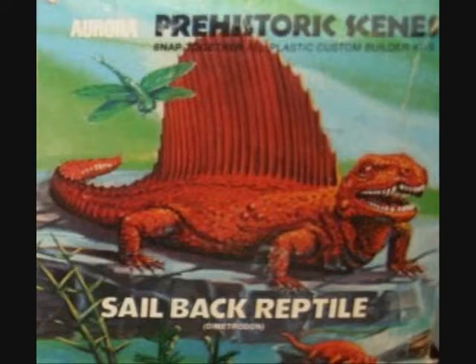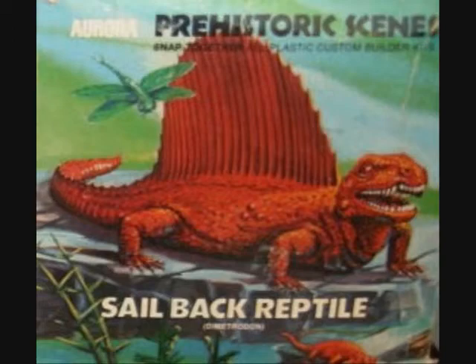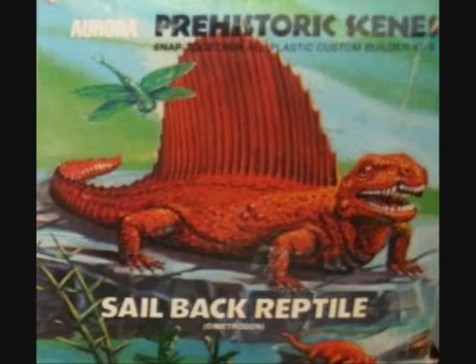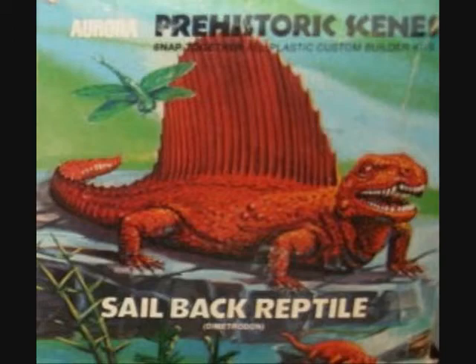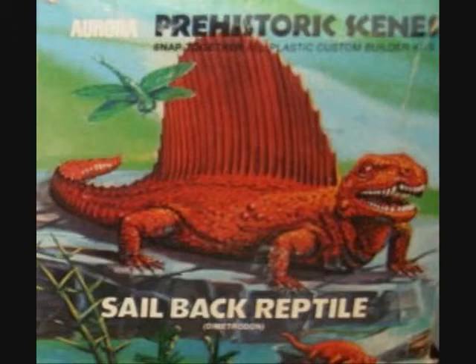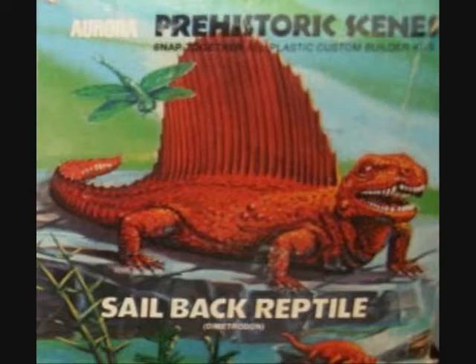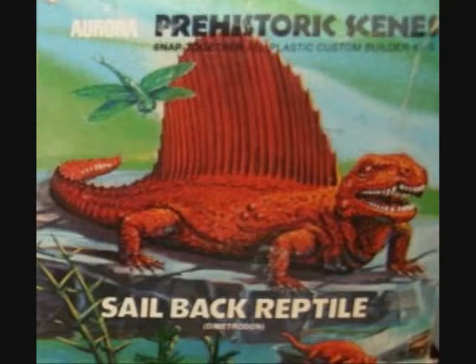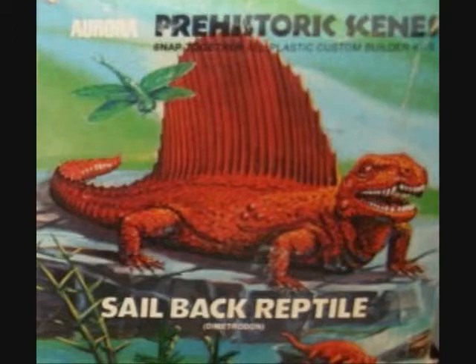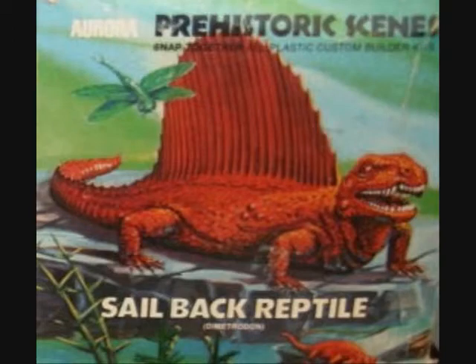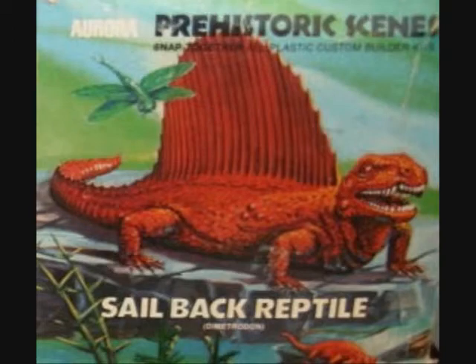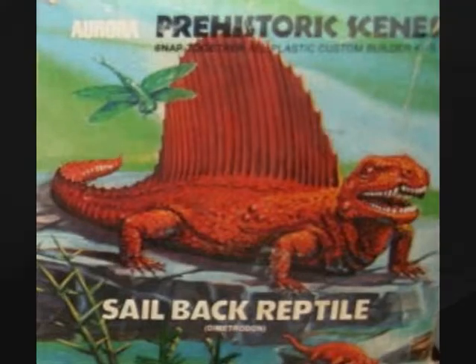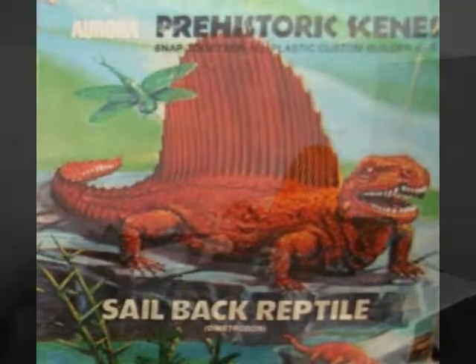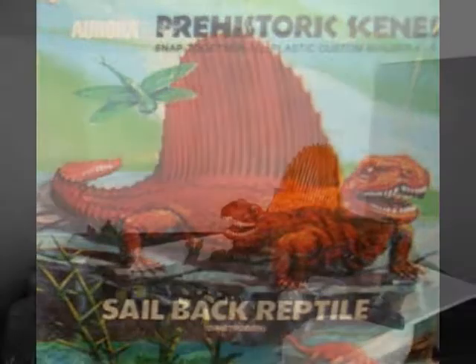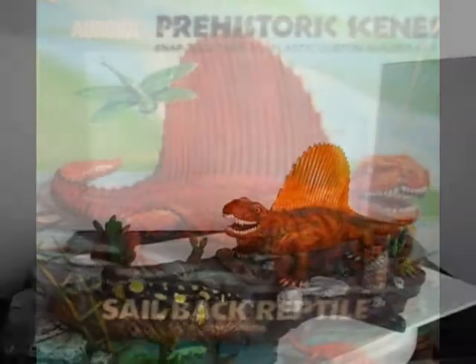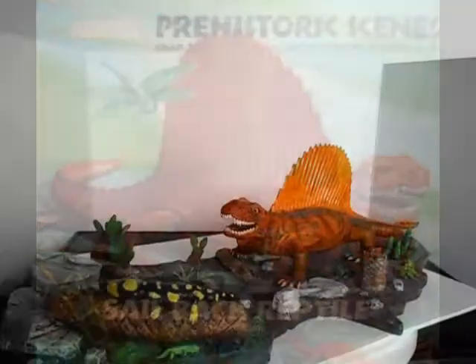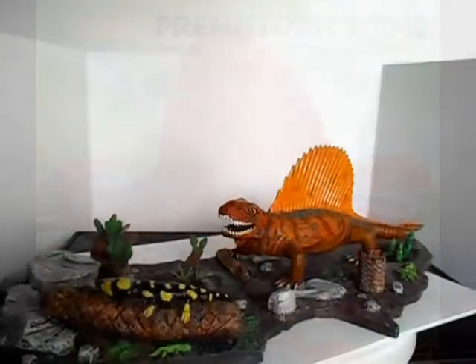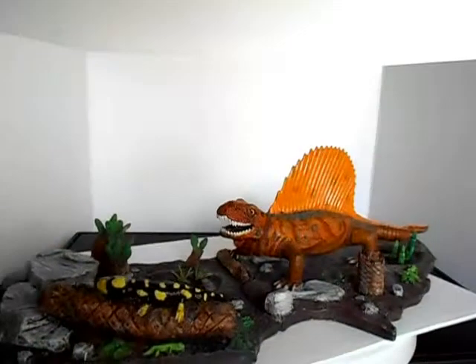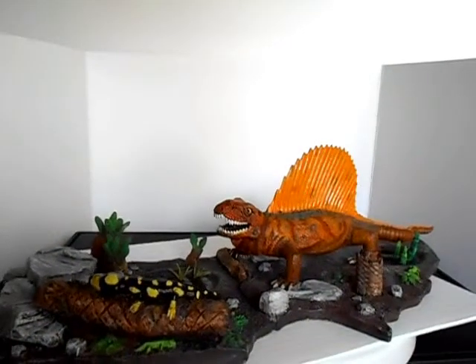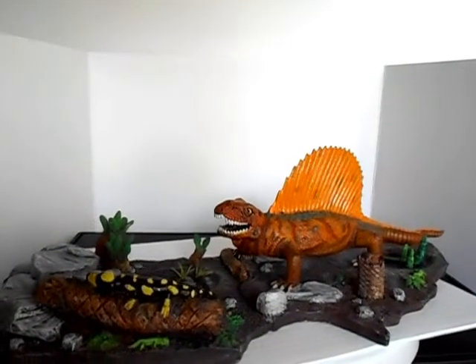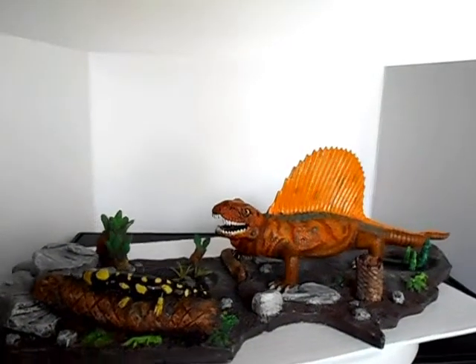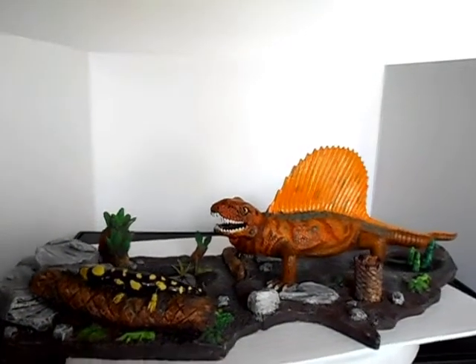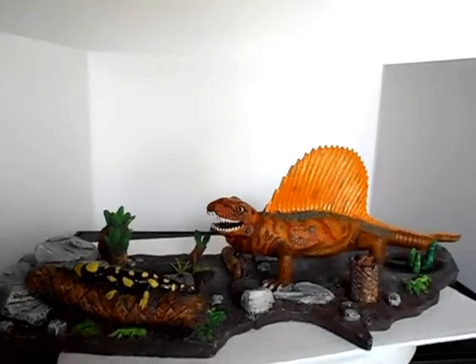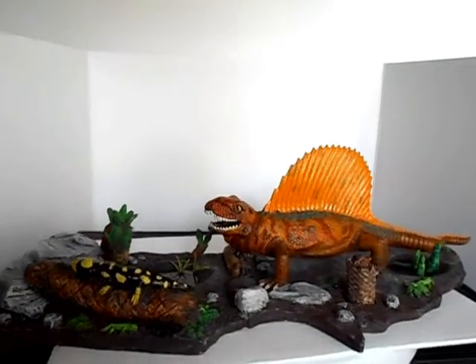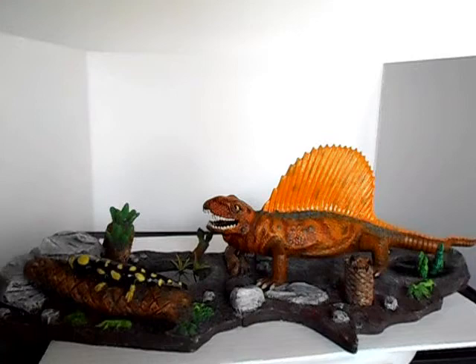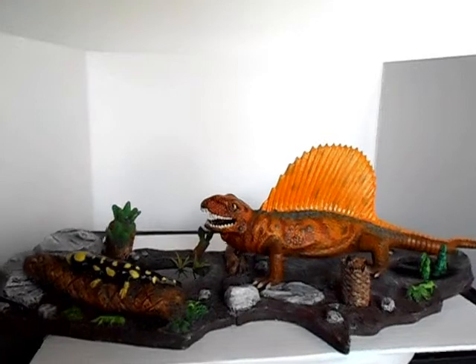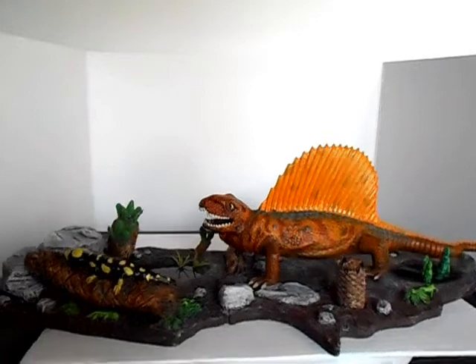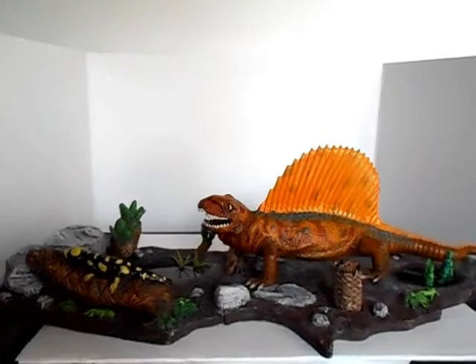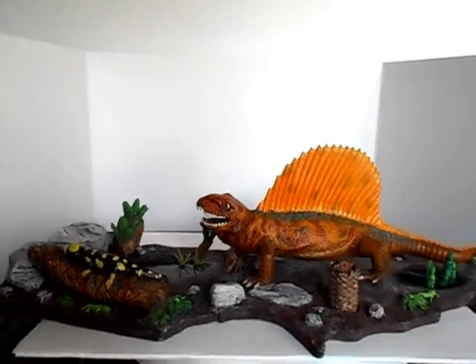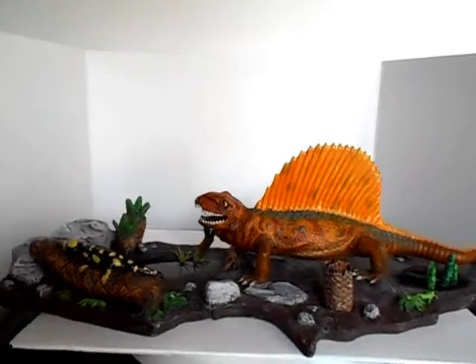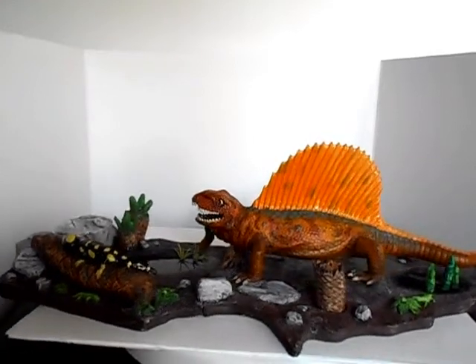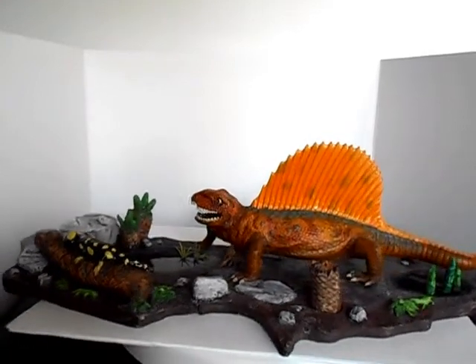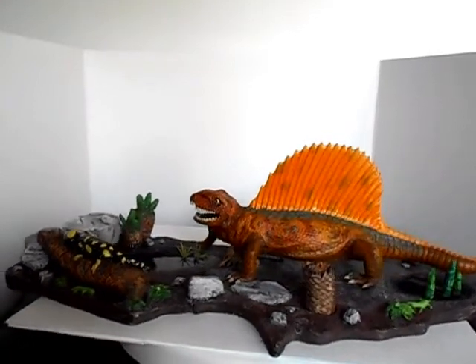Dimetrodon, top predator of the Triassic period. Here with a custom base from Jurassic Arts.